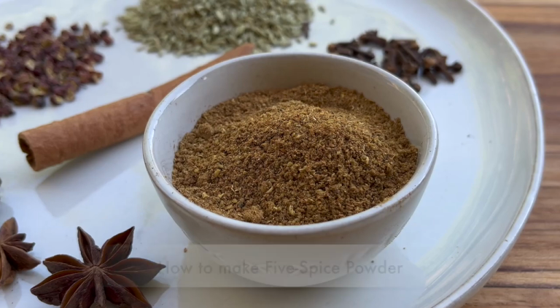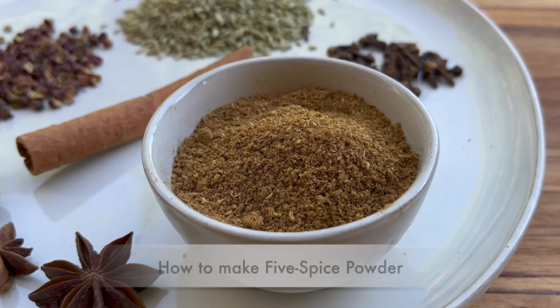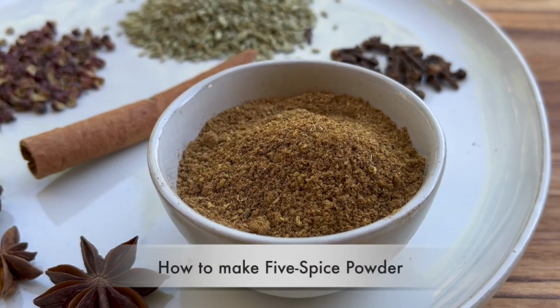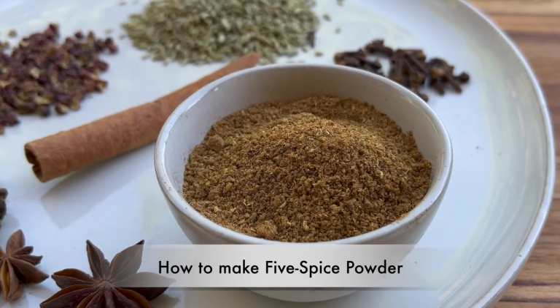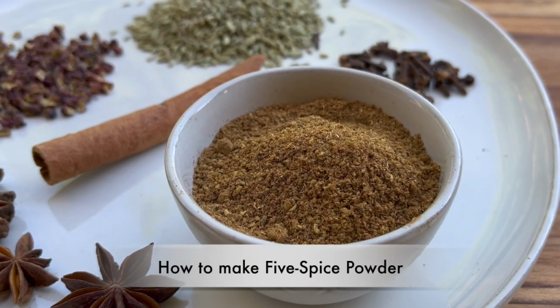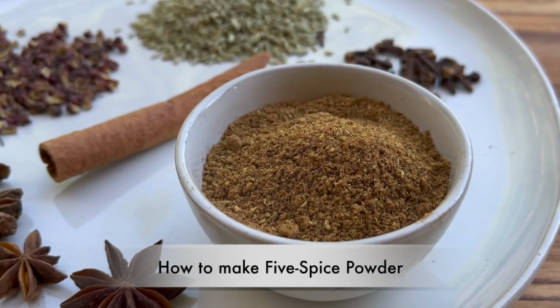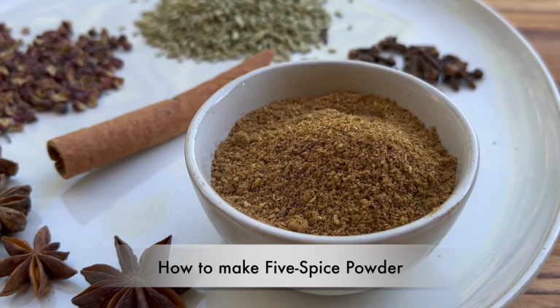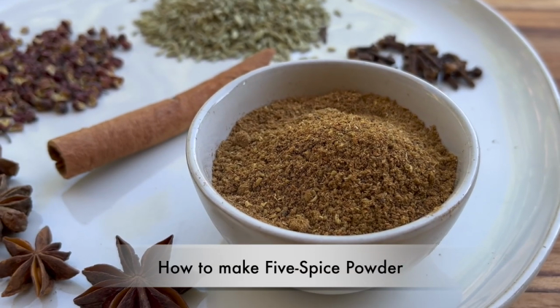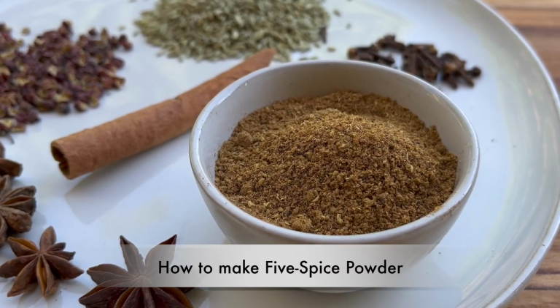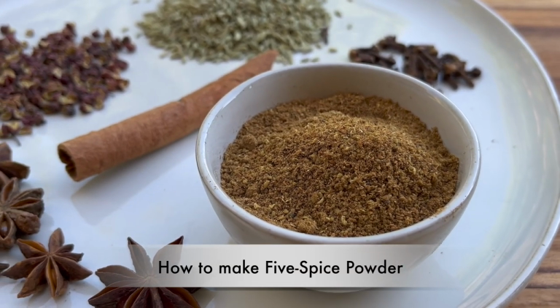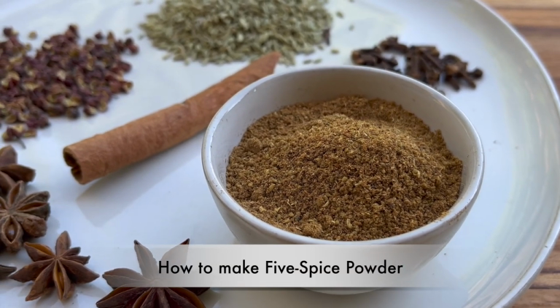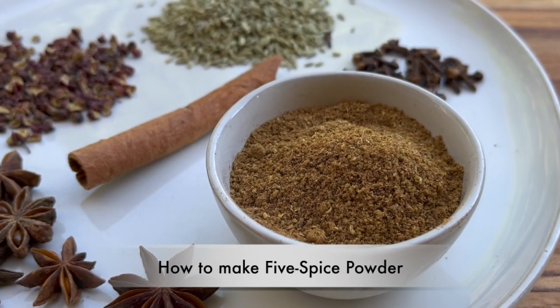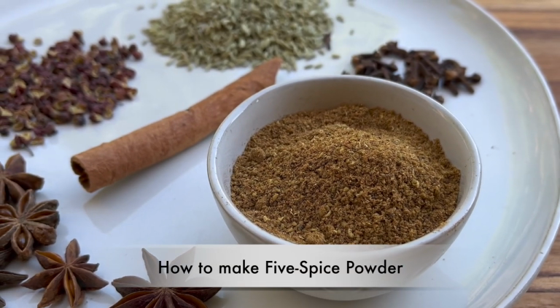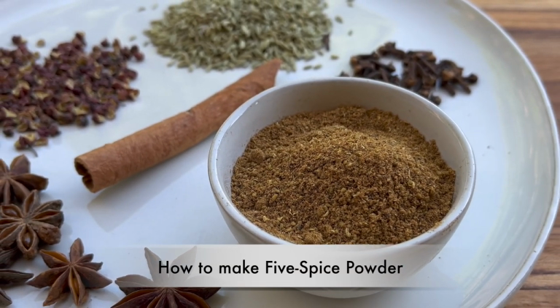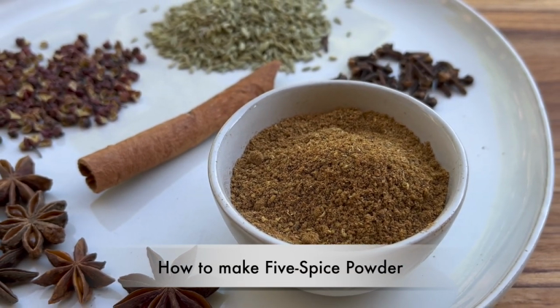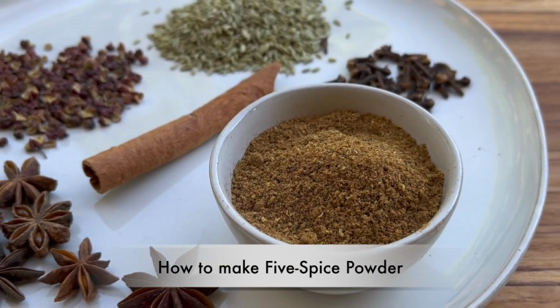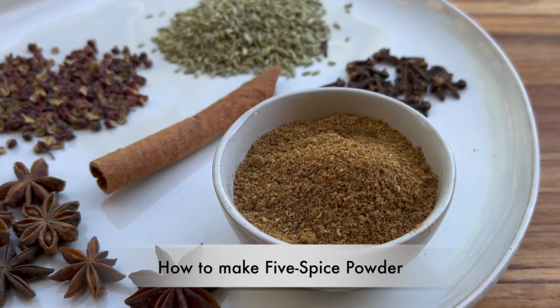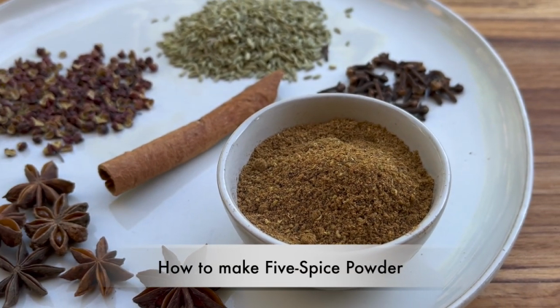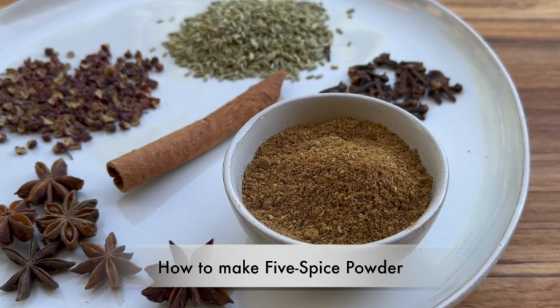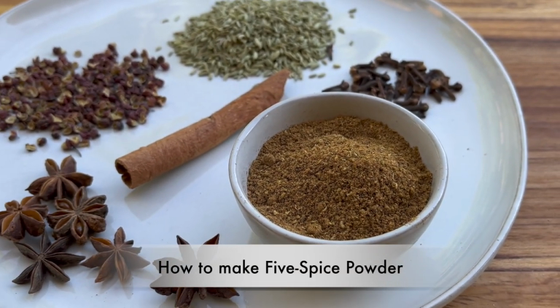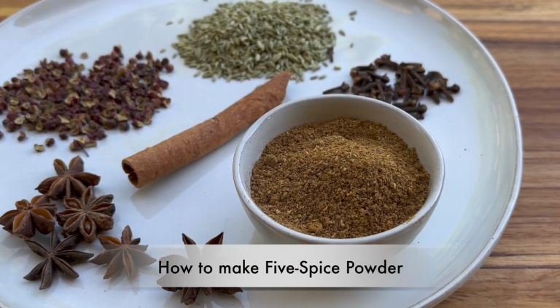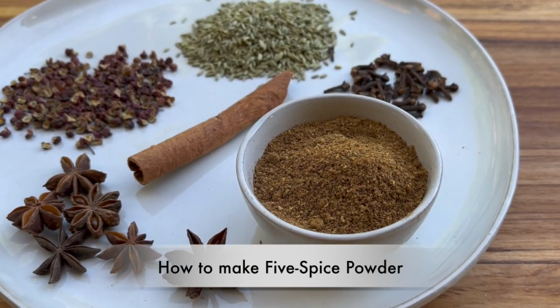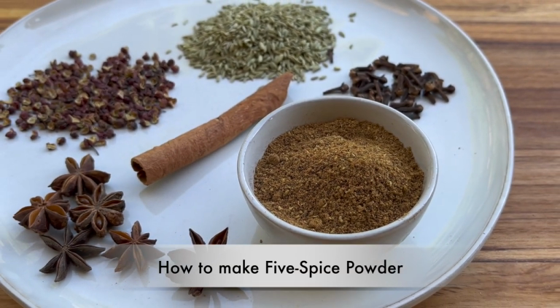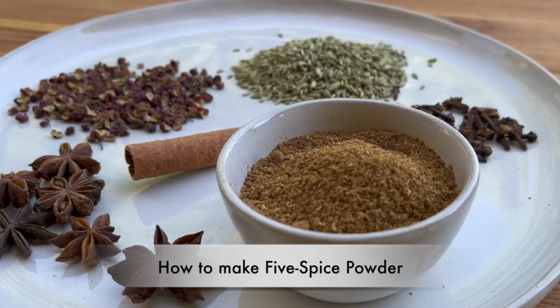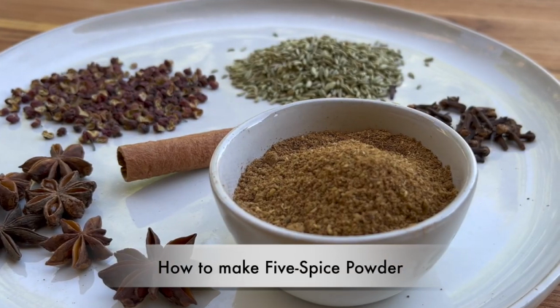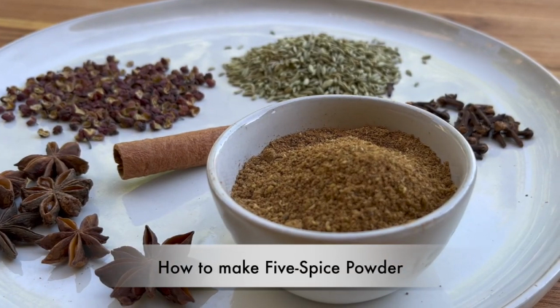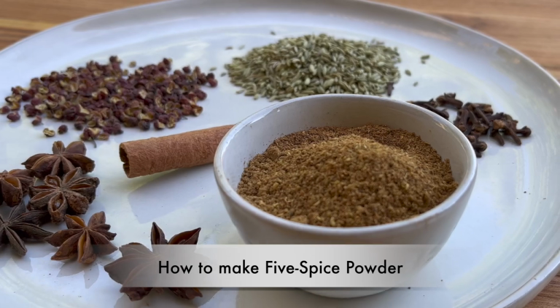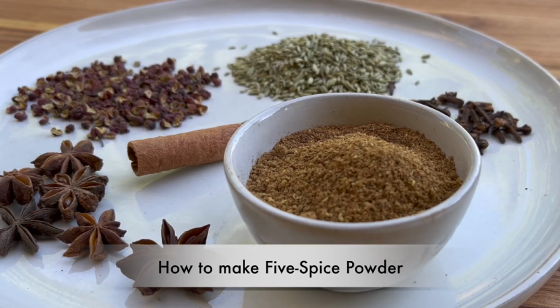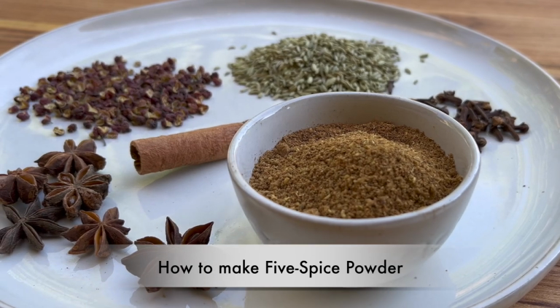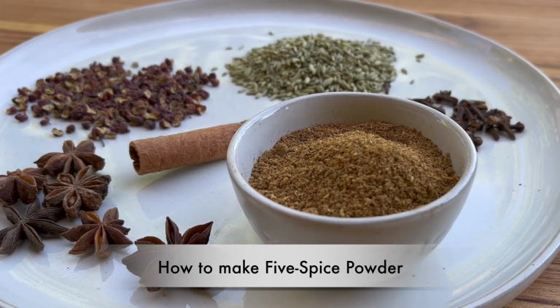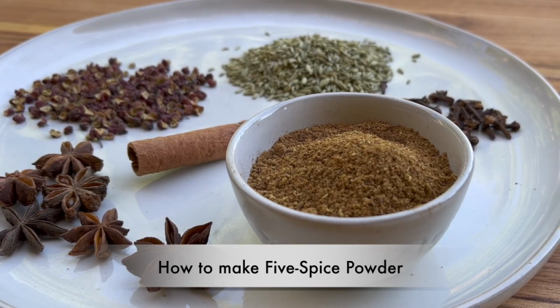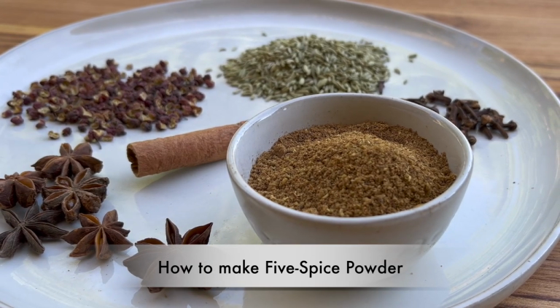Hi, welcome to Cook's Daisy Cook. Today we are going to make 5 spice powder.